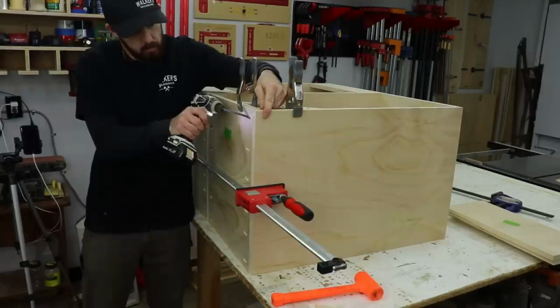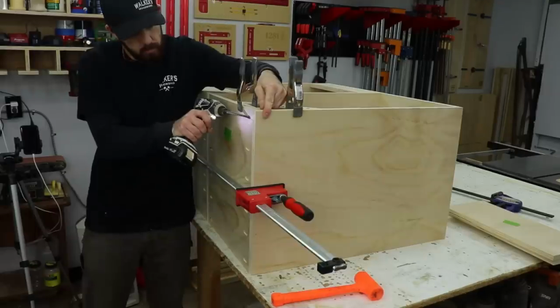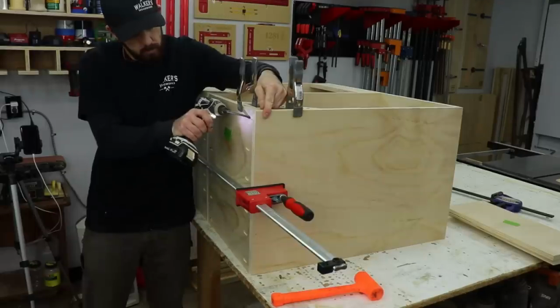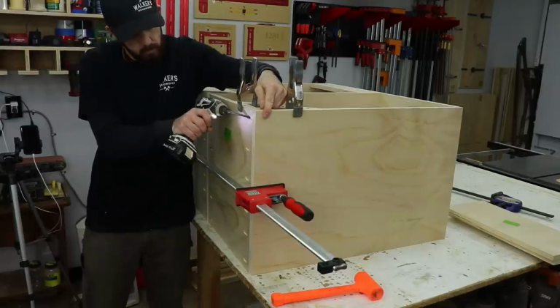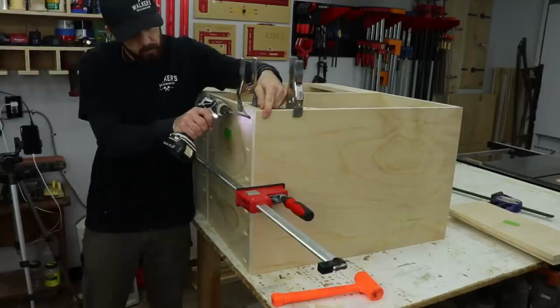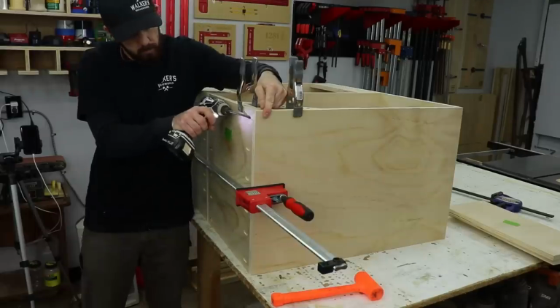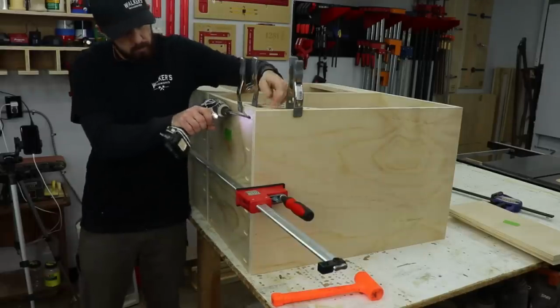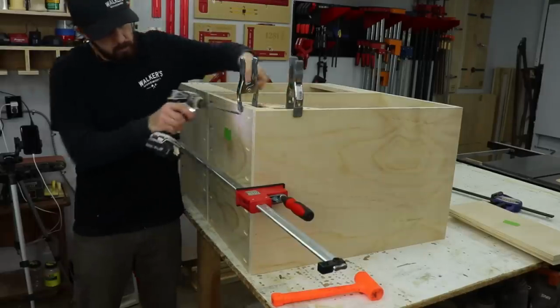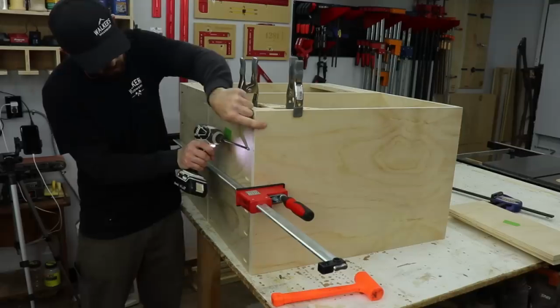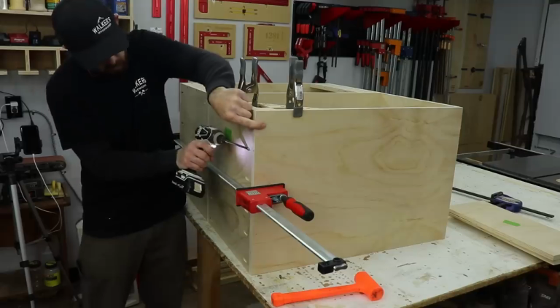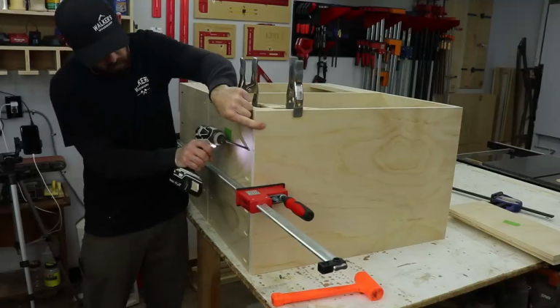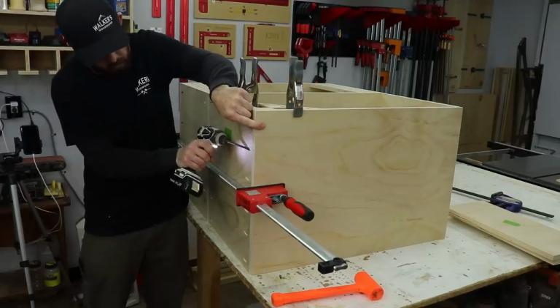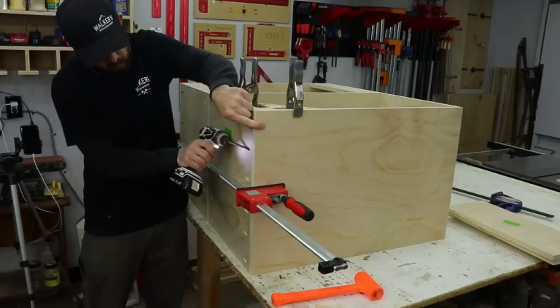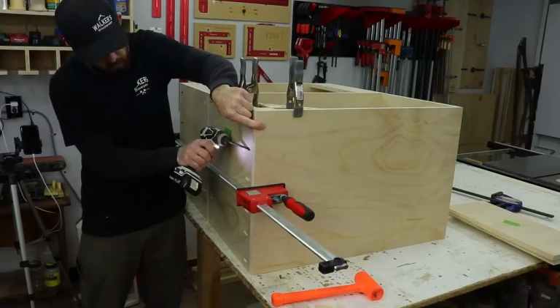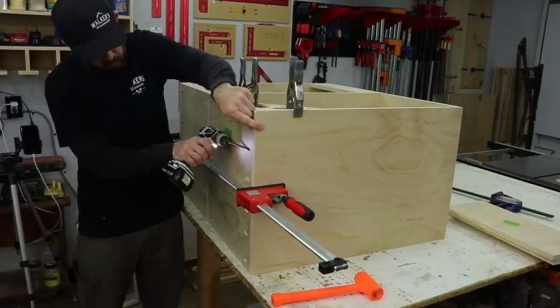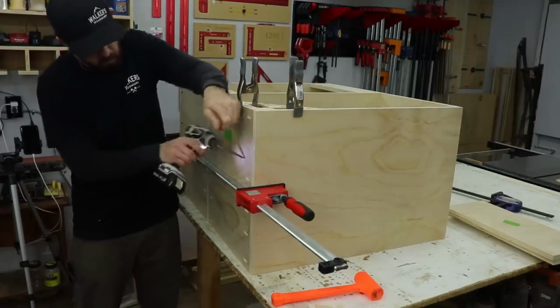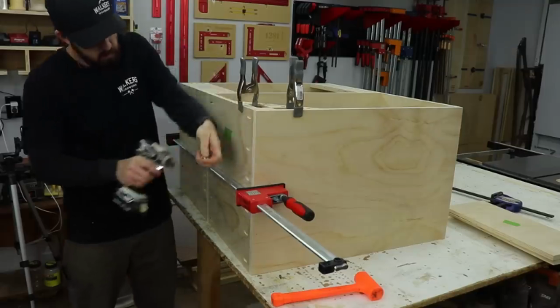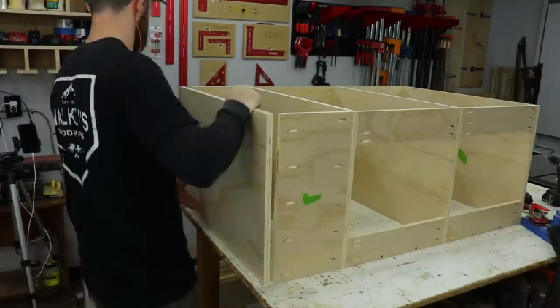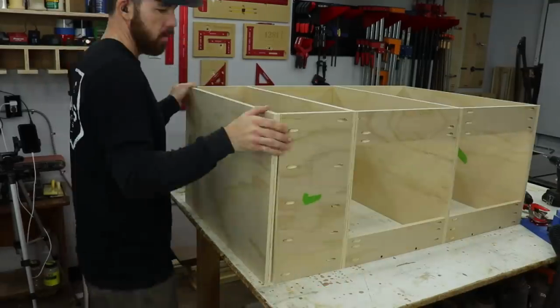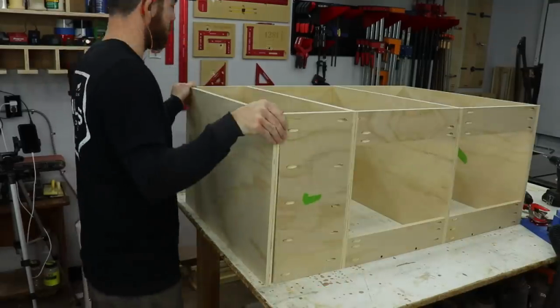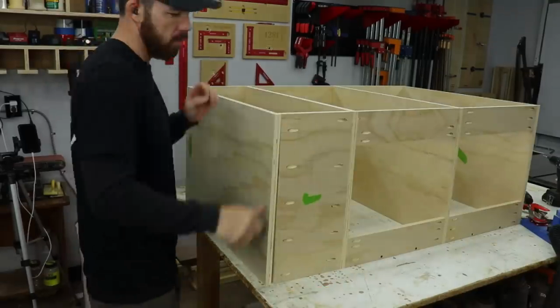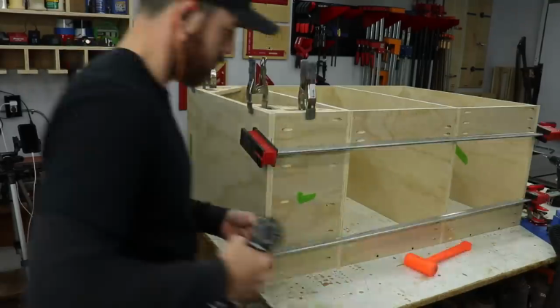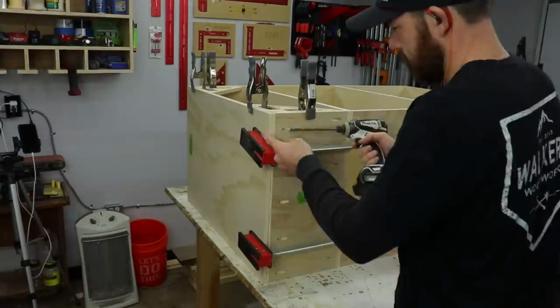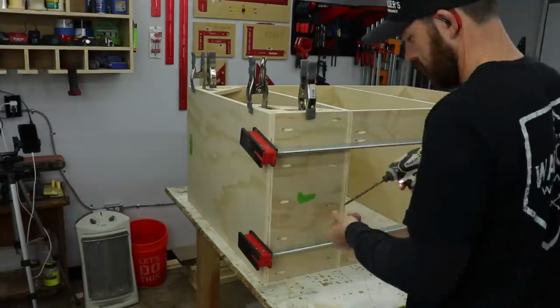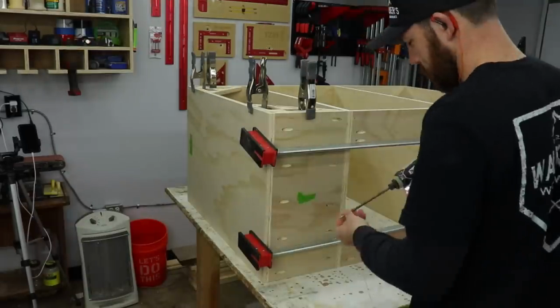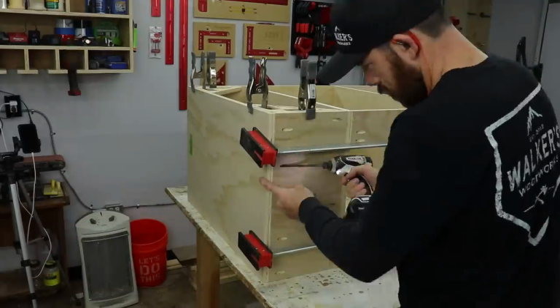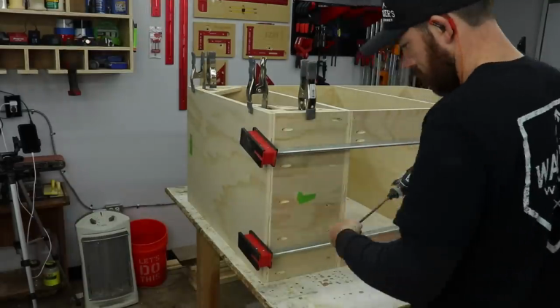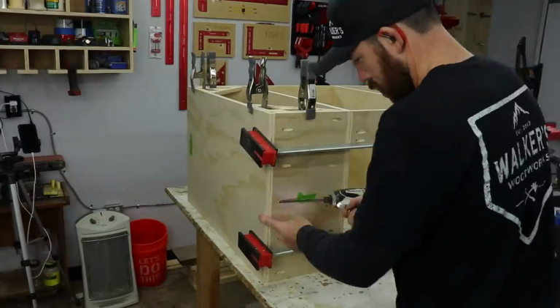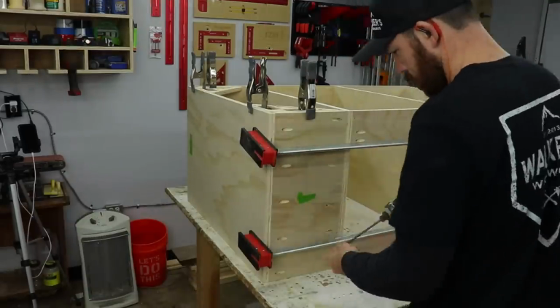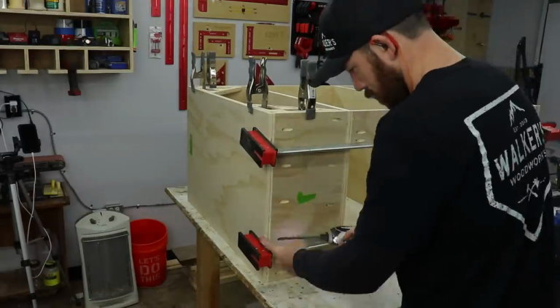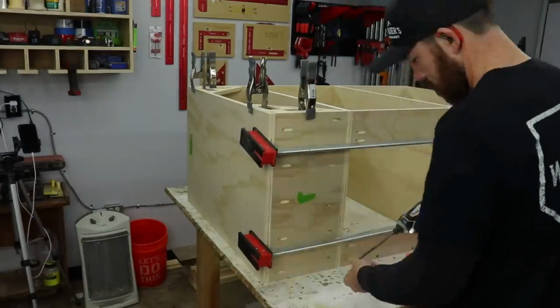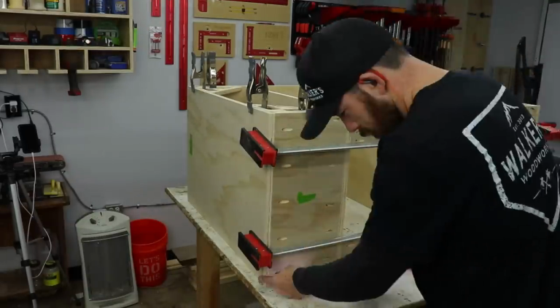I have two bays for sustainers and then a smaller section on the end with a pull-out for smaller stuff like sandpaper, spray paint, things like that.